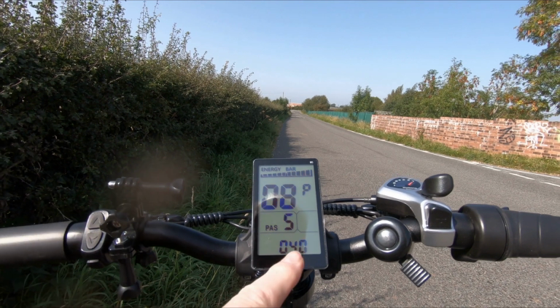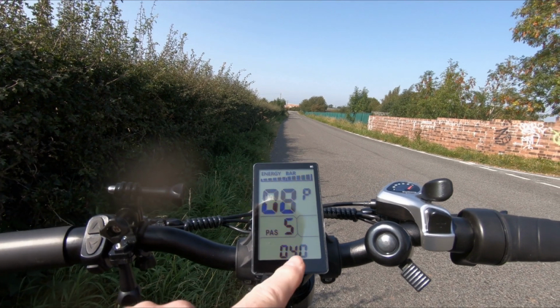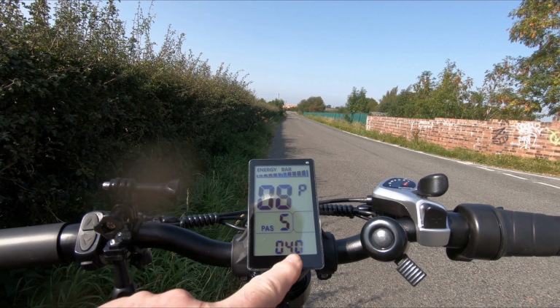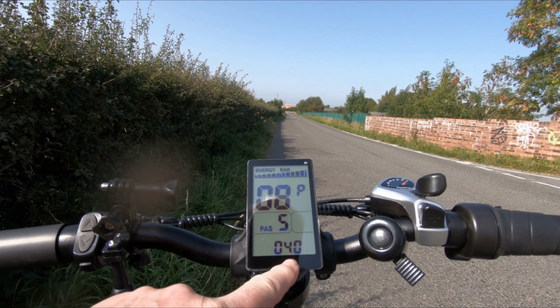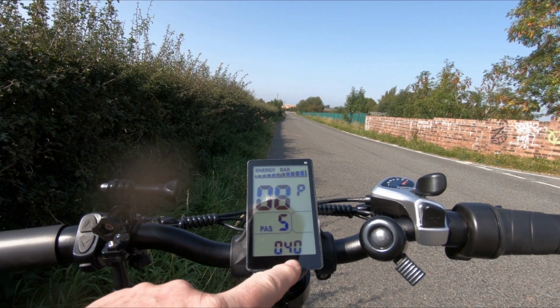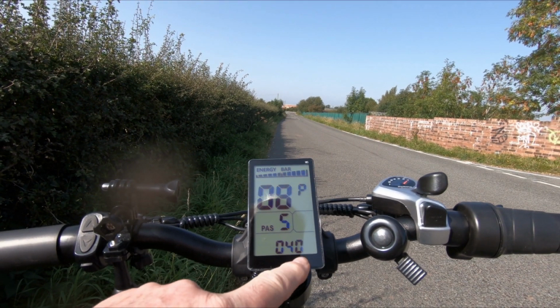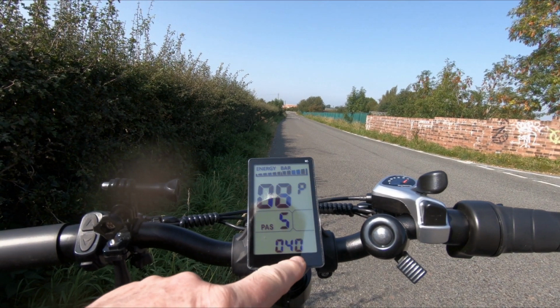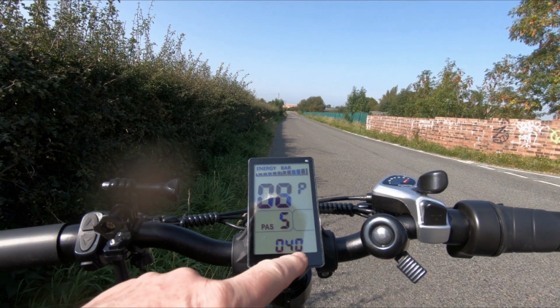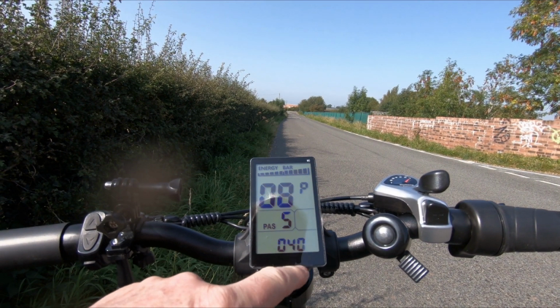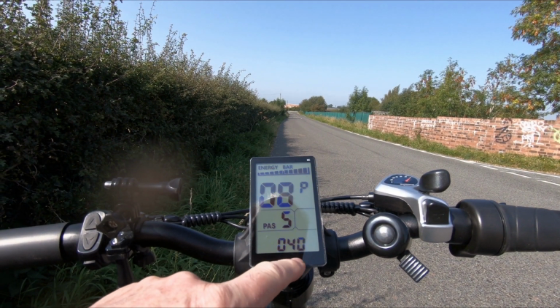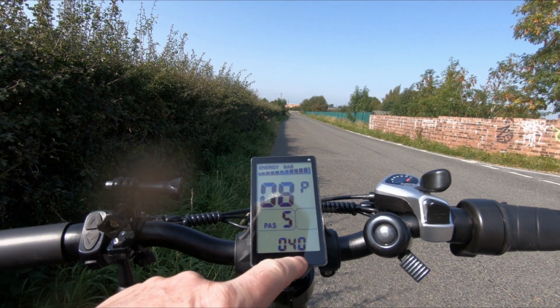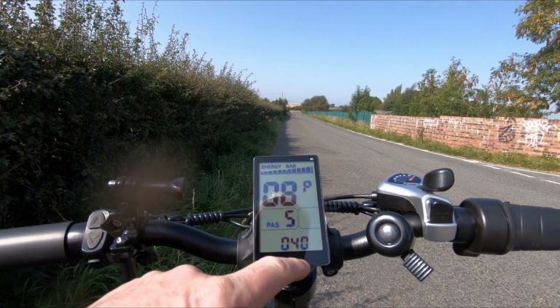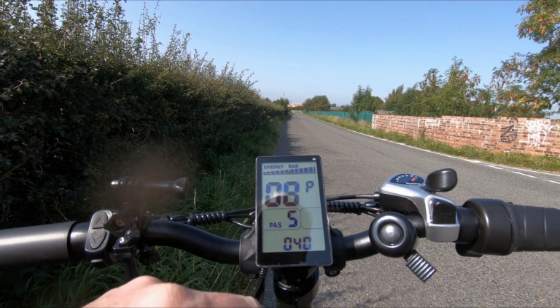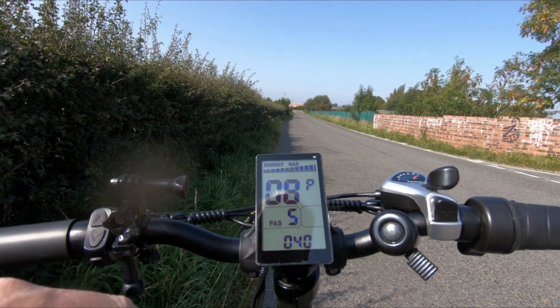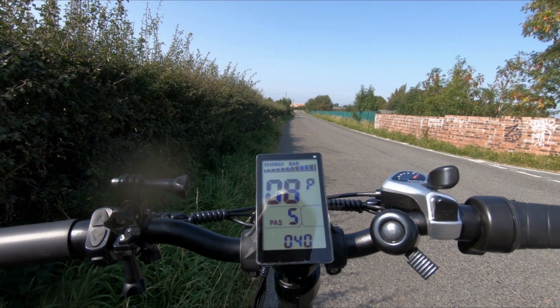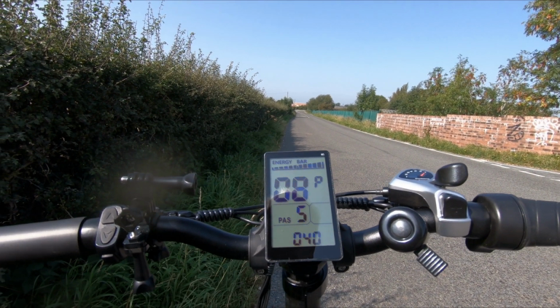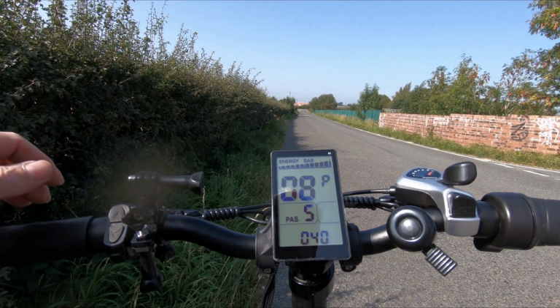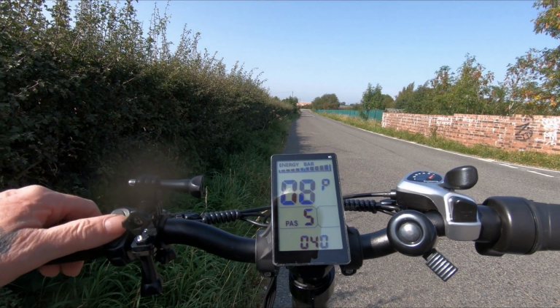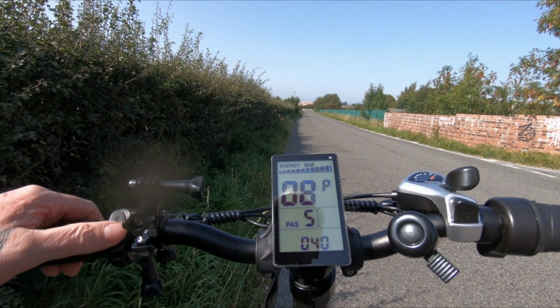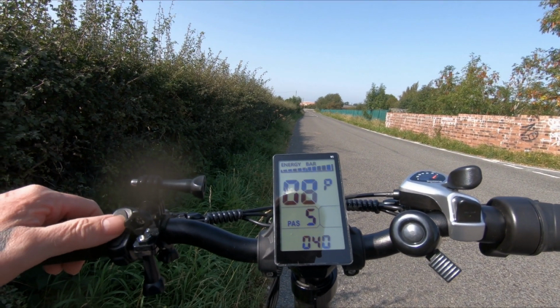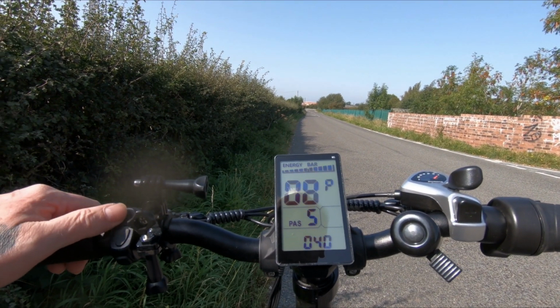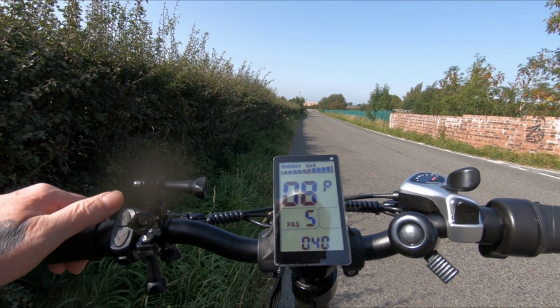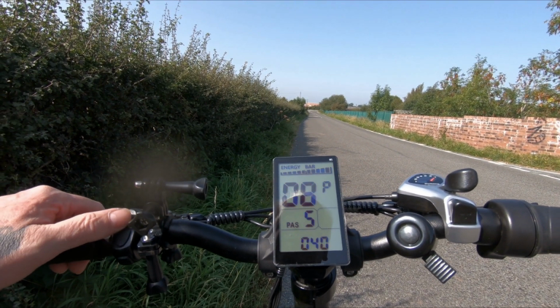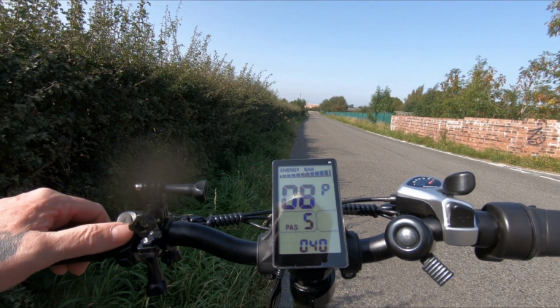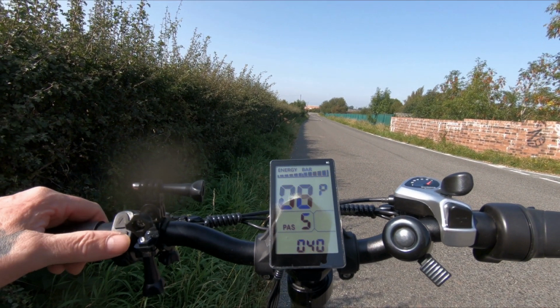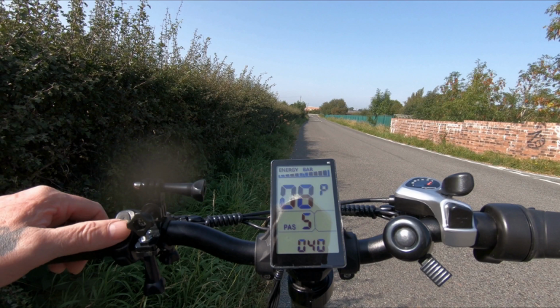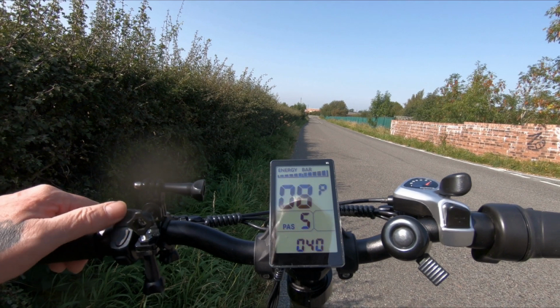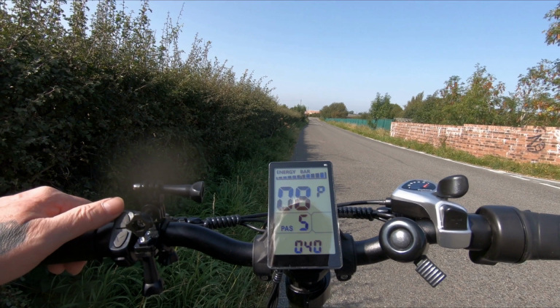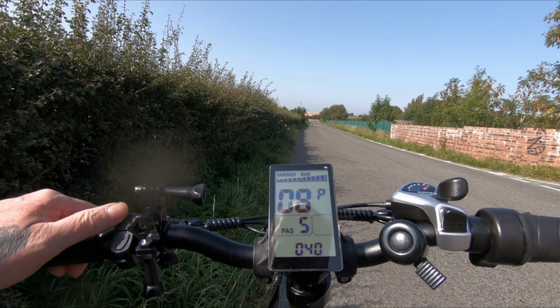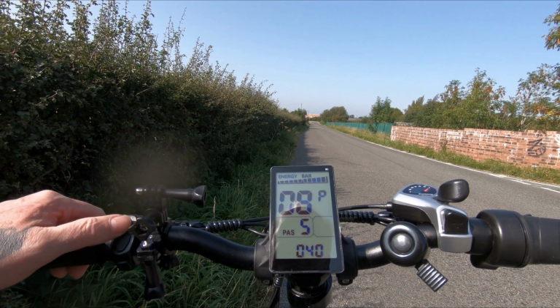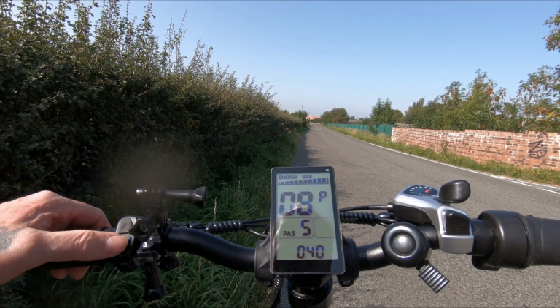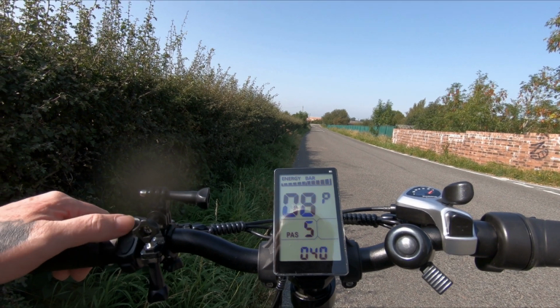See, it's set to 40. You could change that — you could knock it right down. Maybe get it to the 15 mile an hour limit.